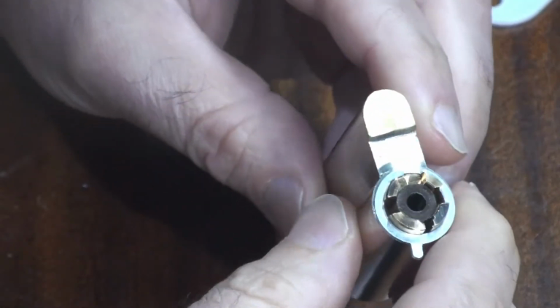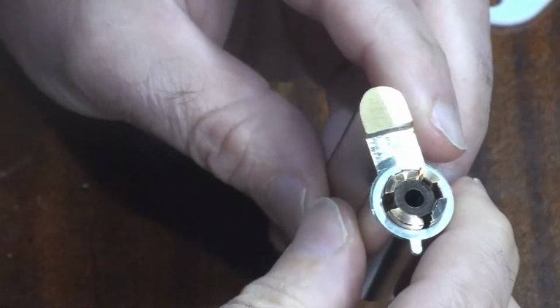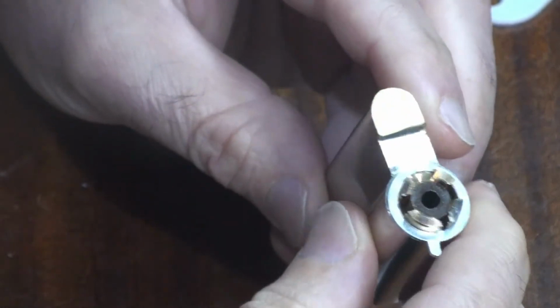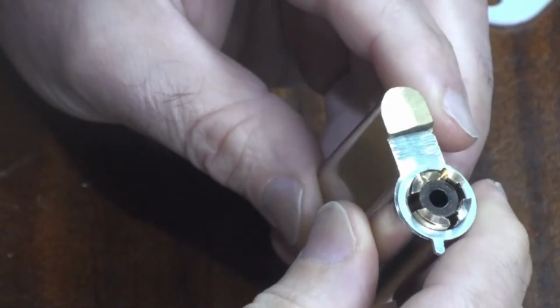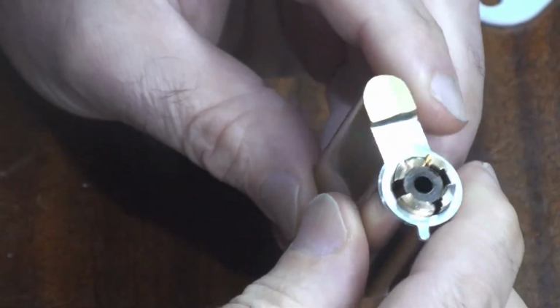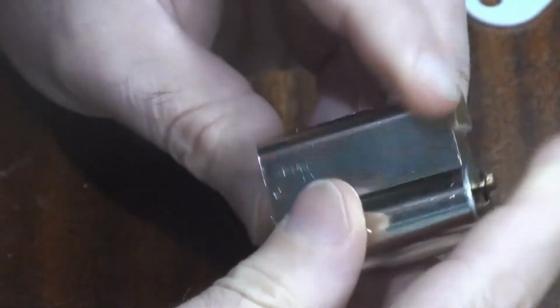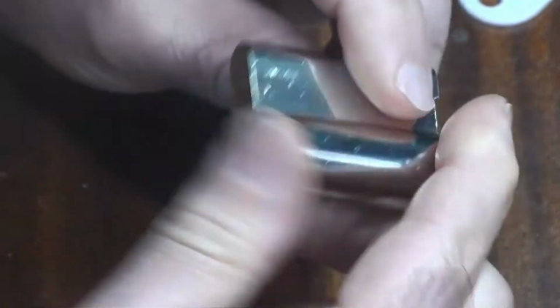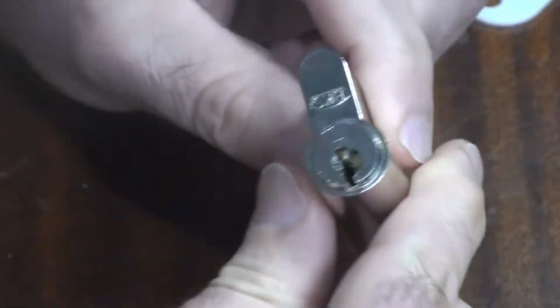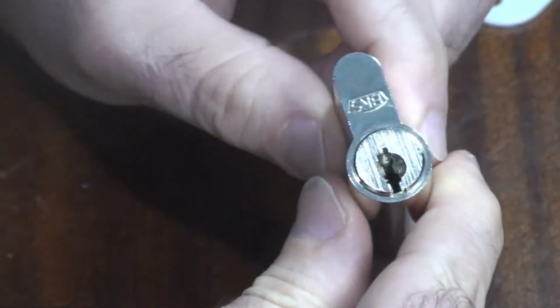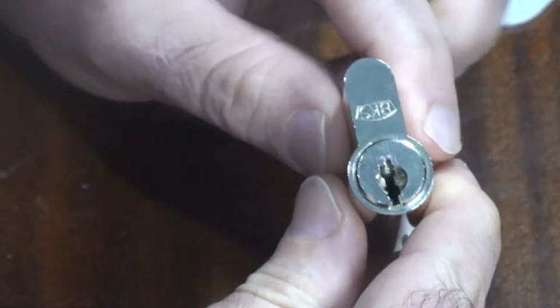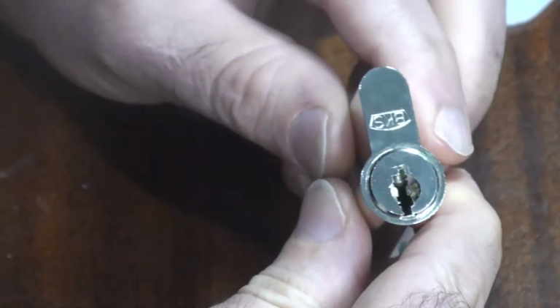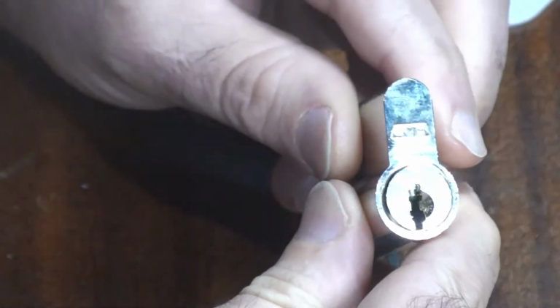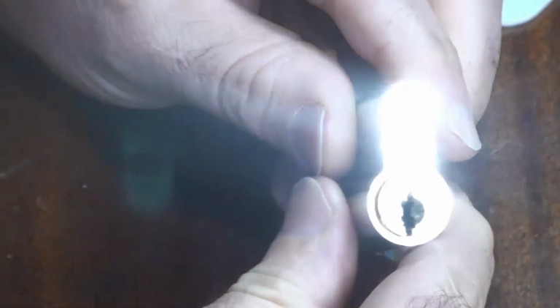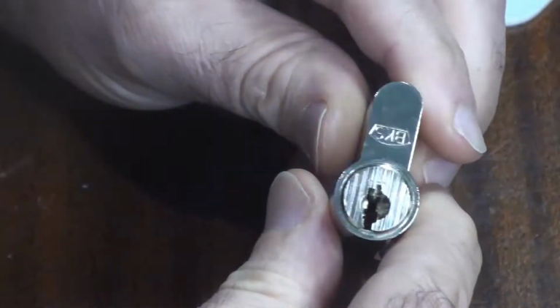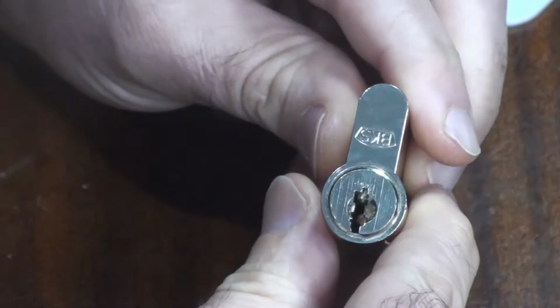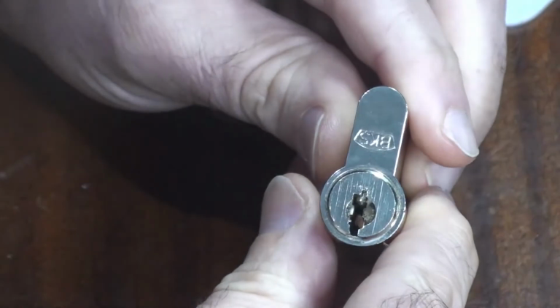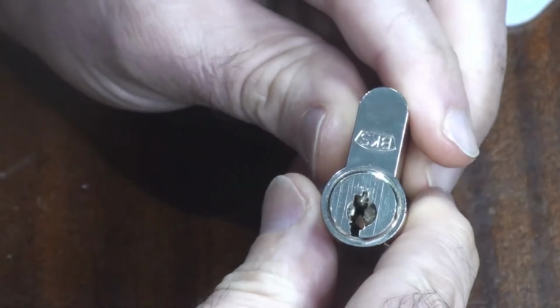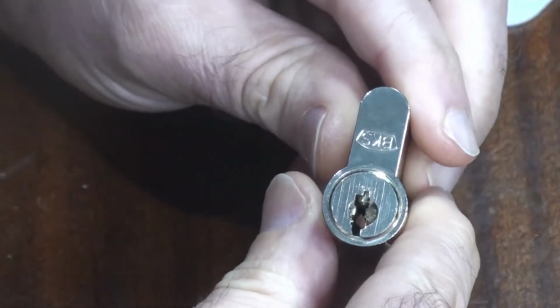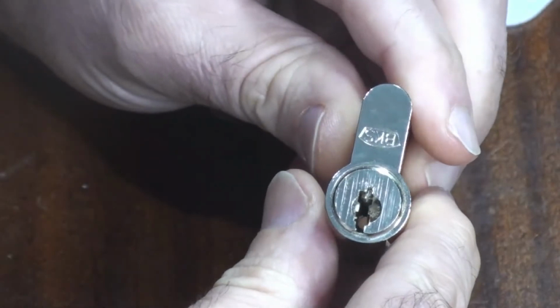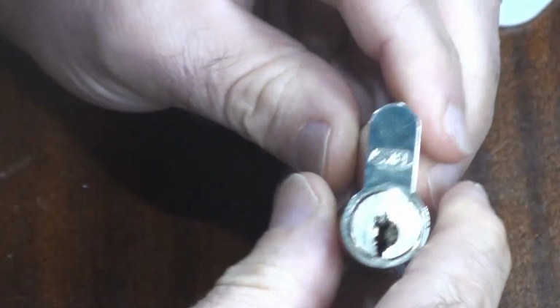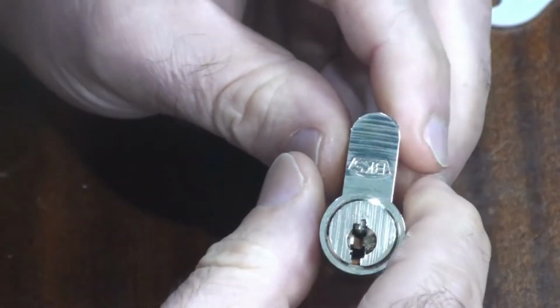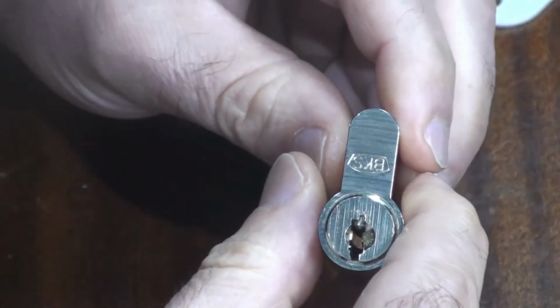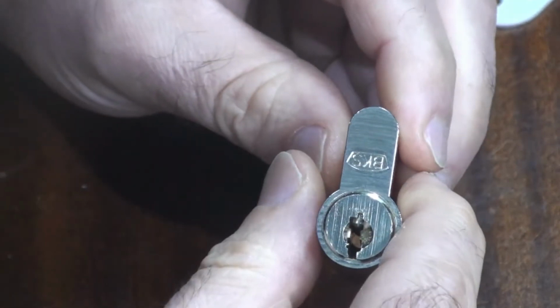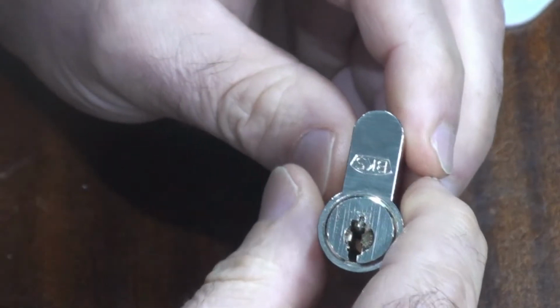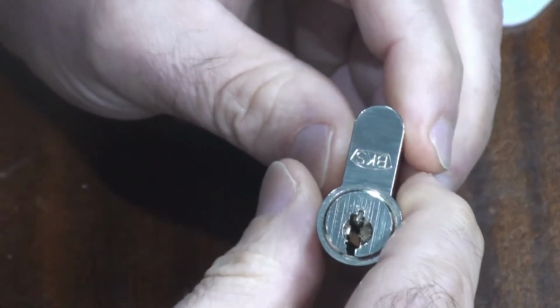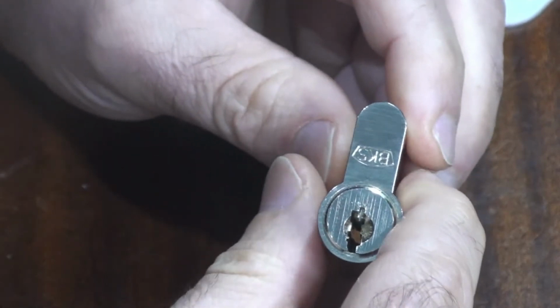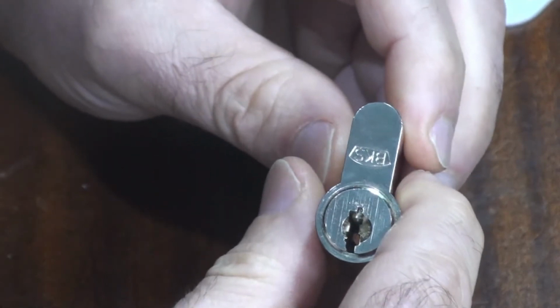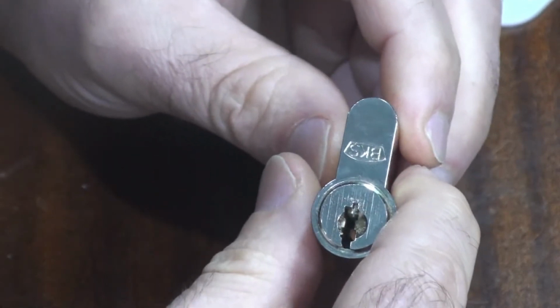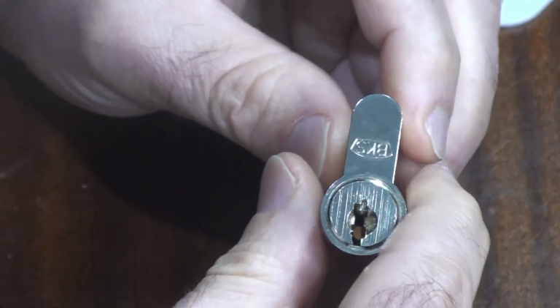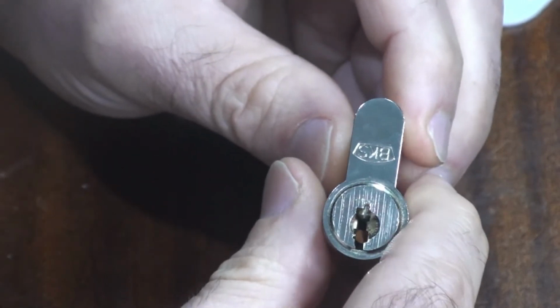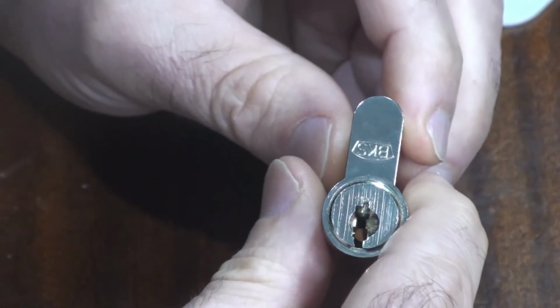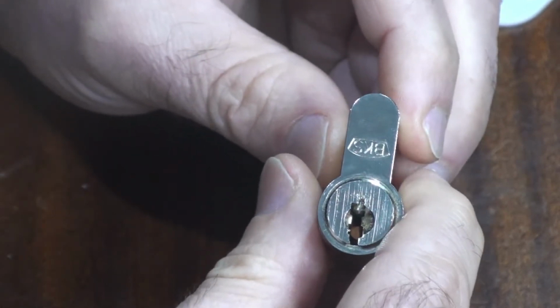I'll pick it and then we'll have a go at getting that clip off afterwards. So with that out of the way, we shall get this mounted up on the vice and we shall deal to it. Back in a second.